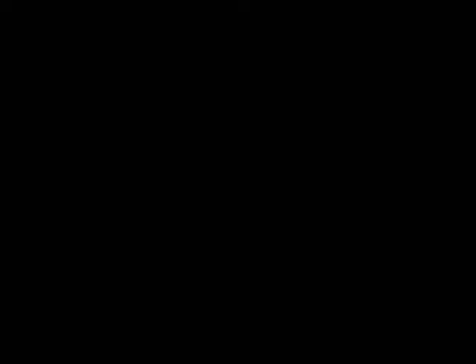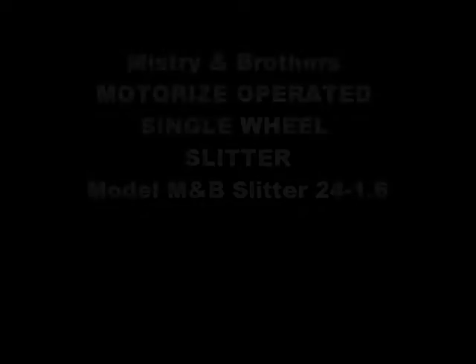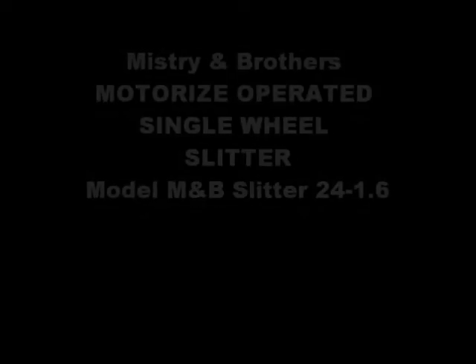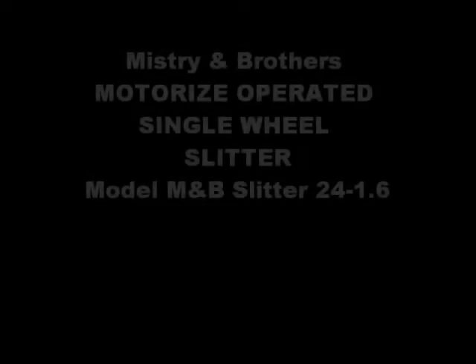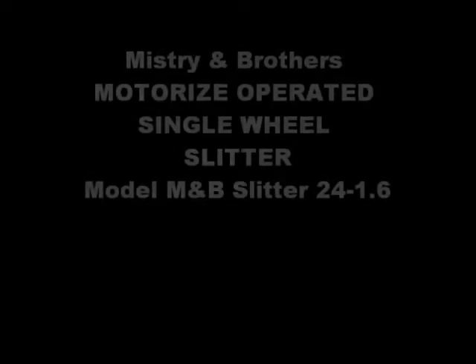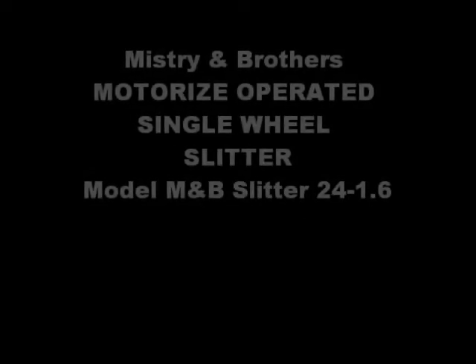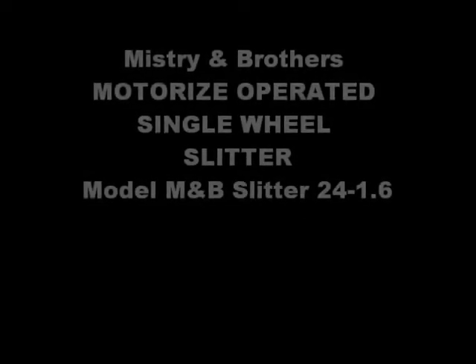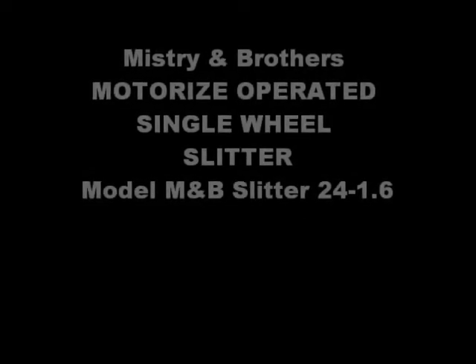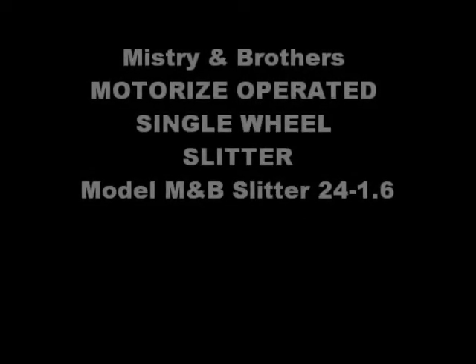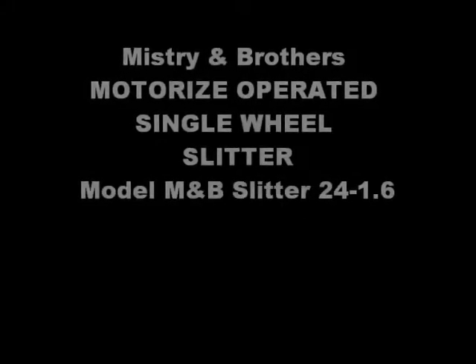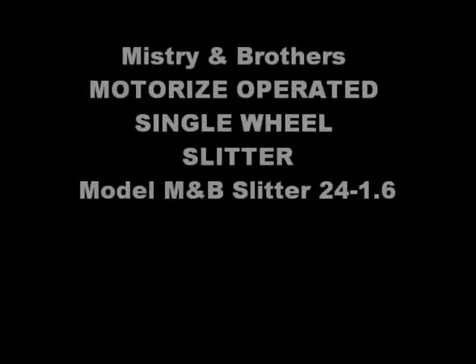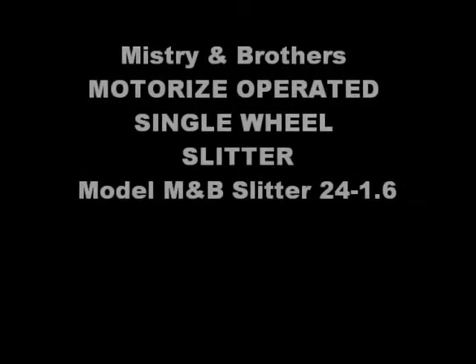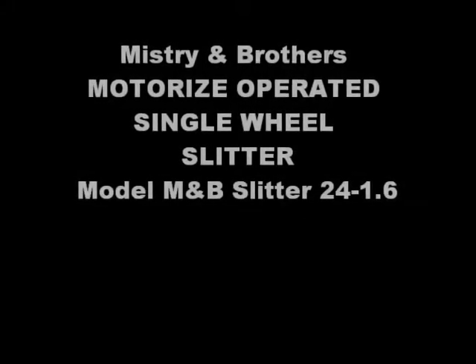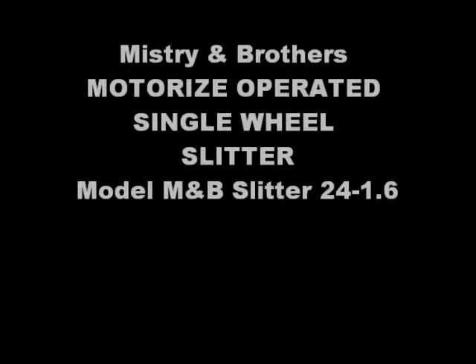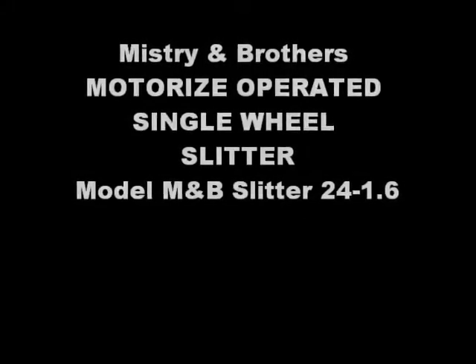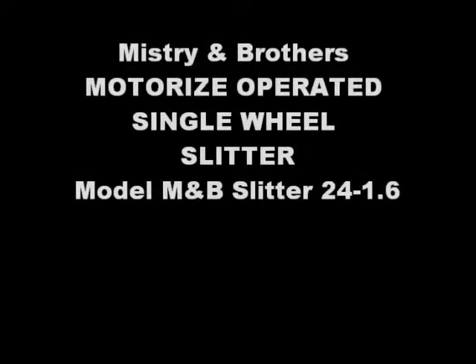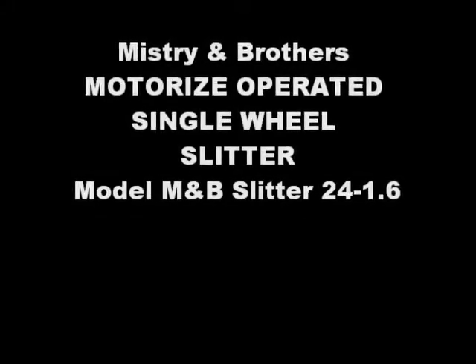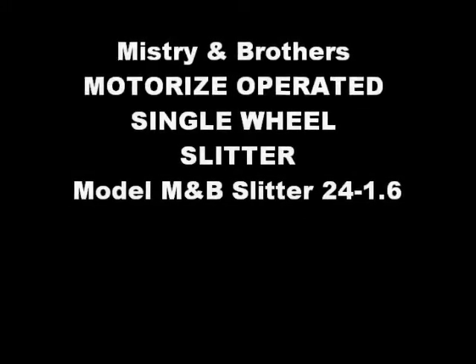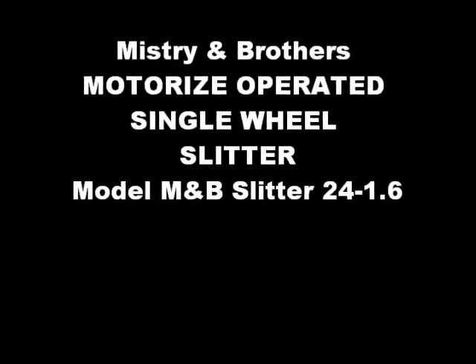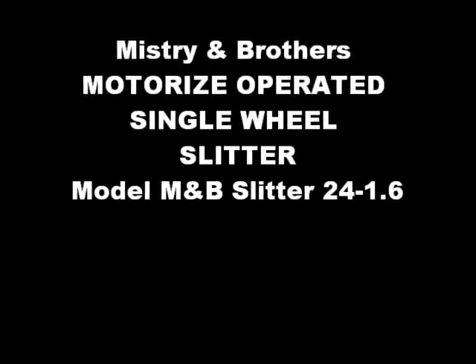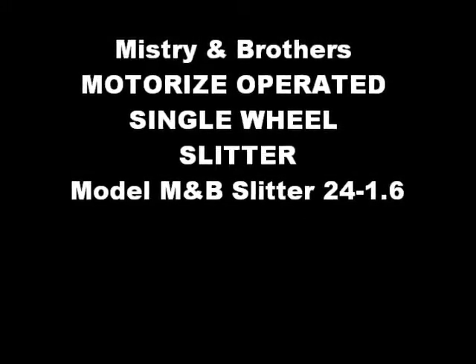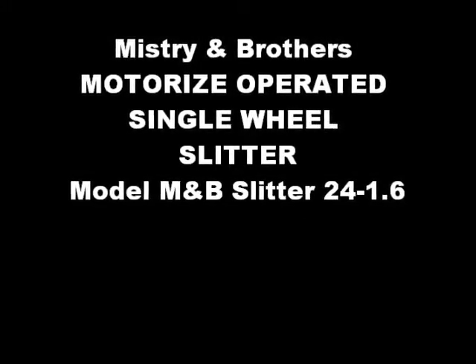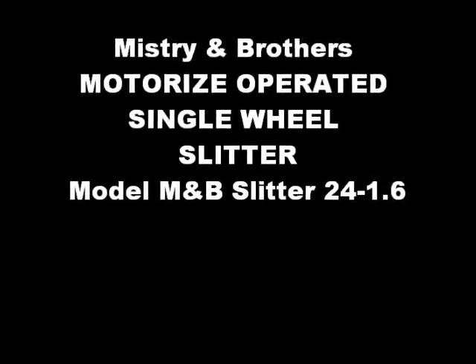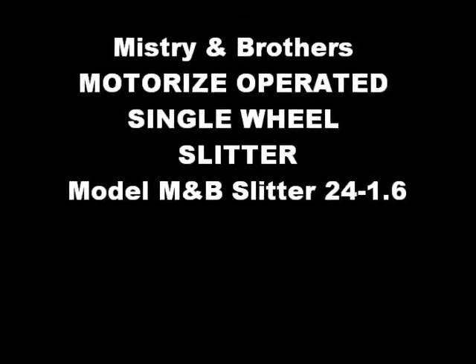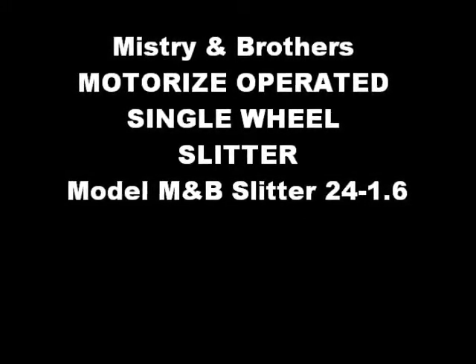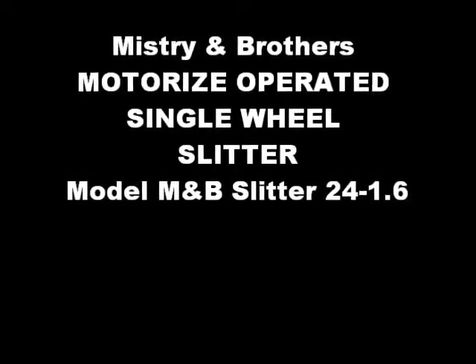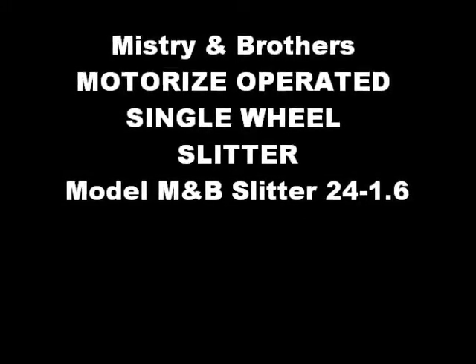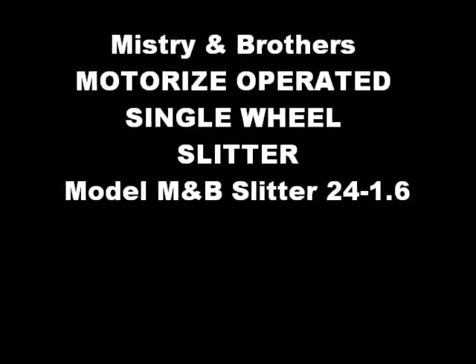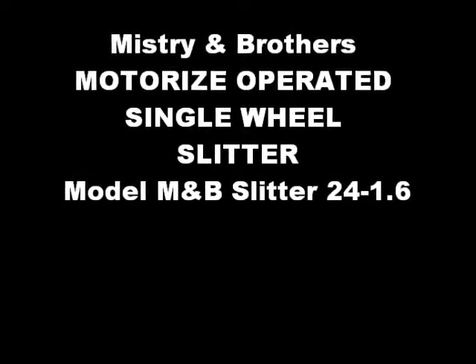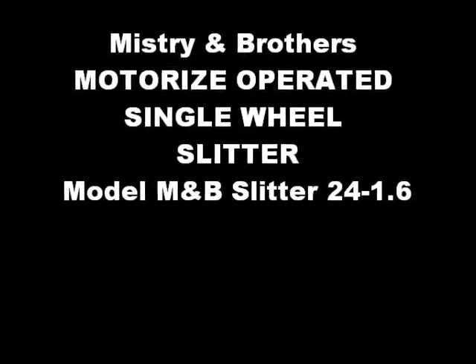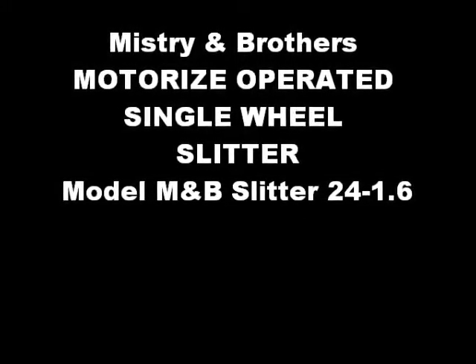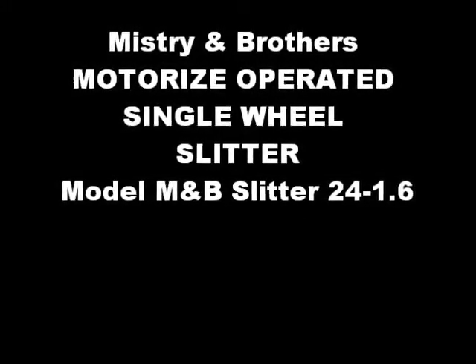Mystery and Brothers present the Motorized Operated Single-Wheel Slitter Machine.